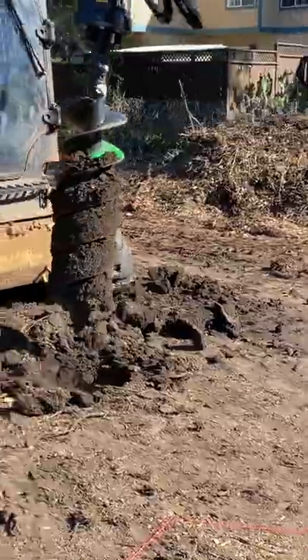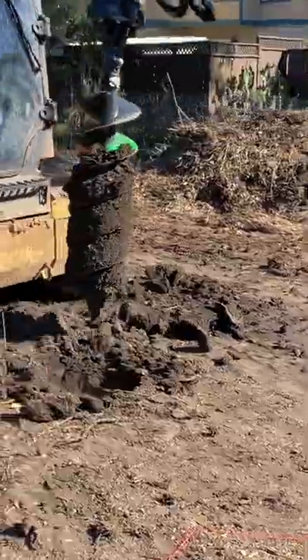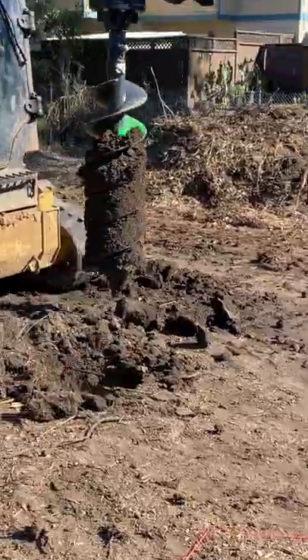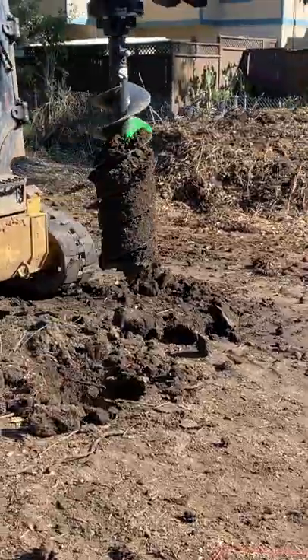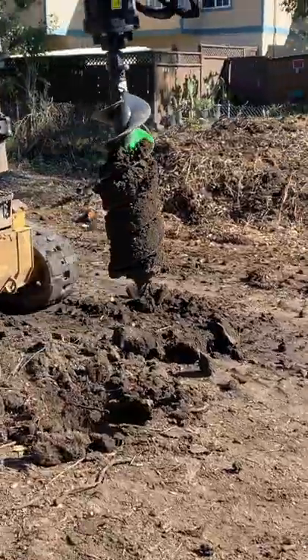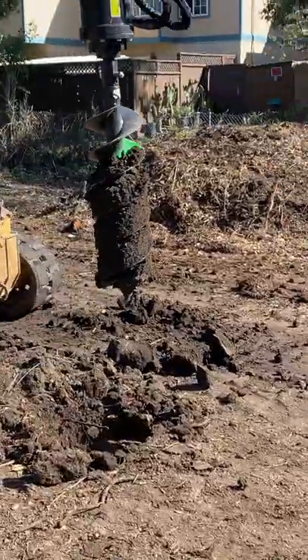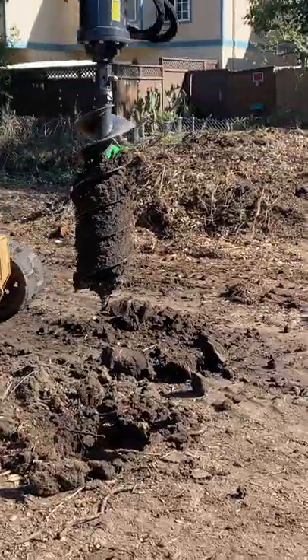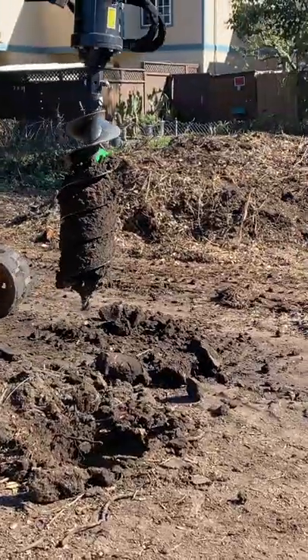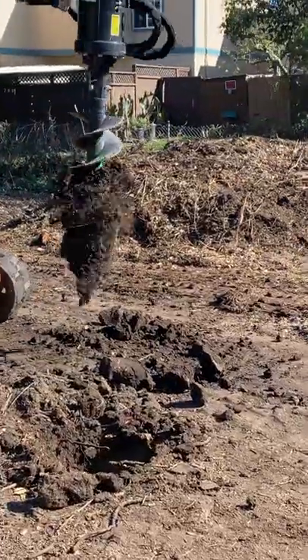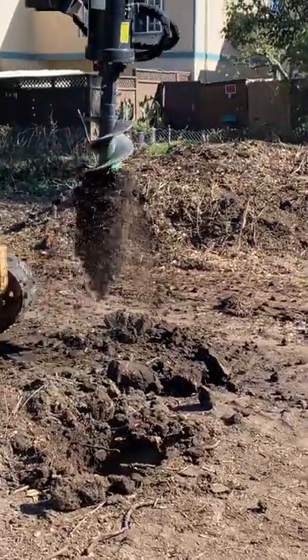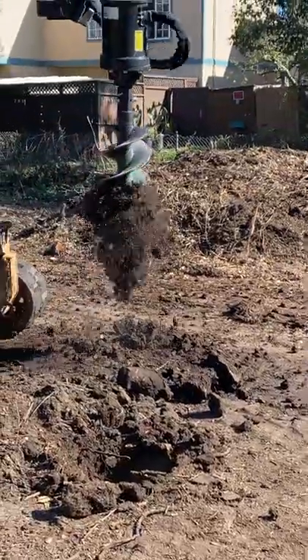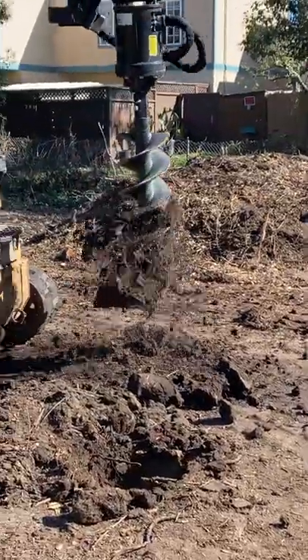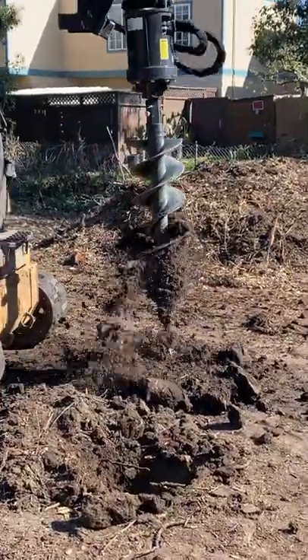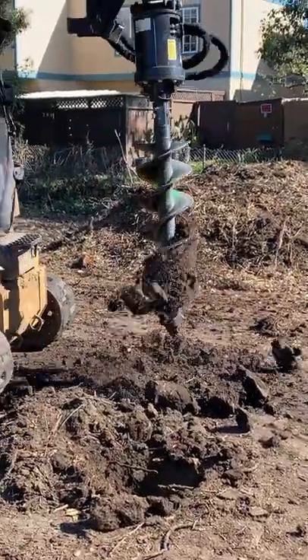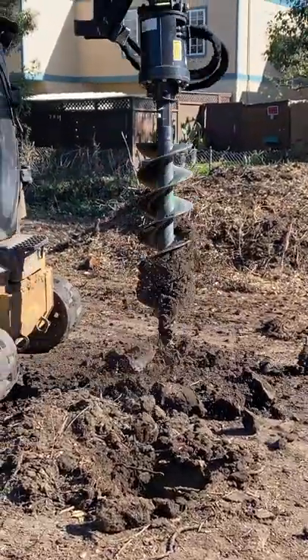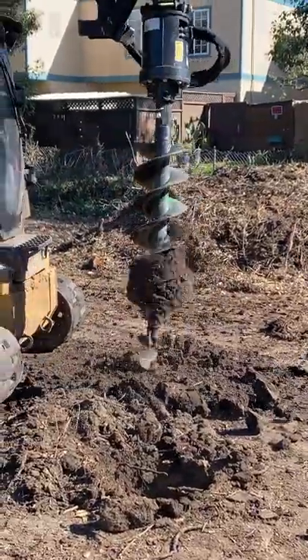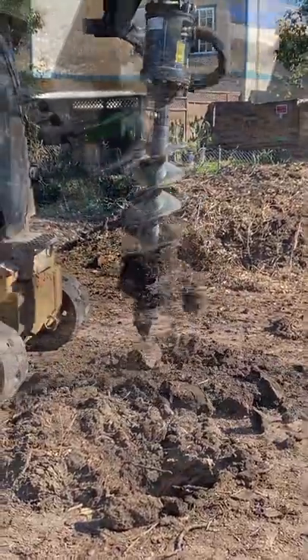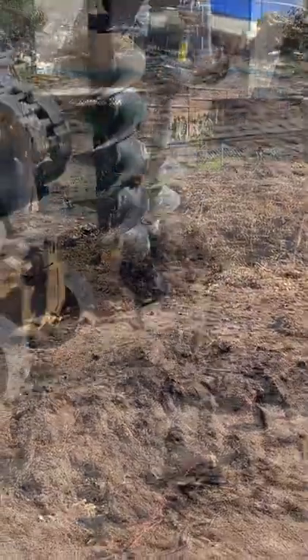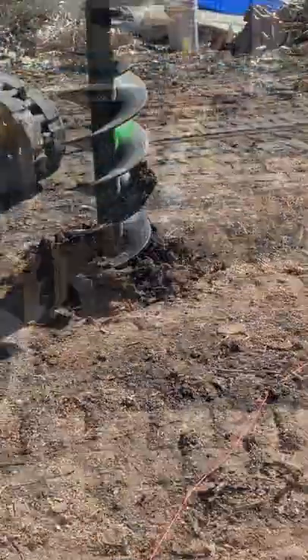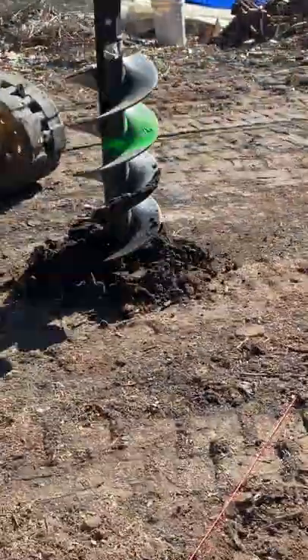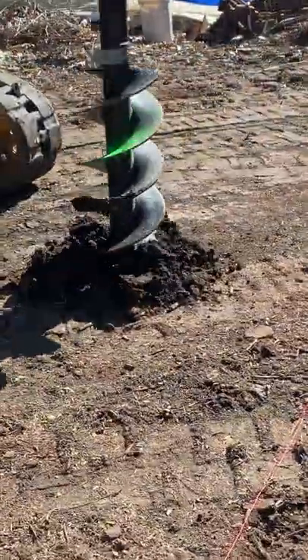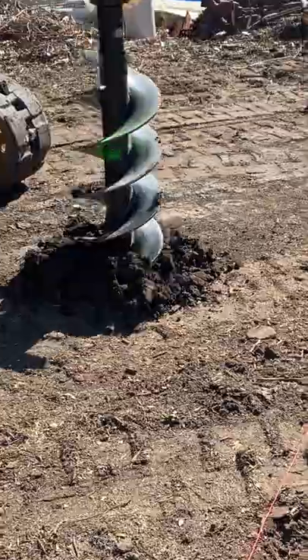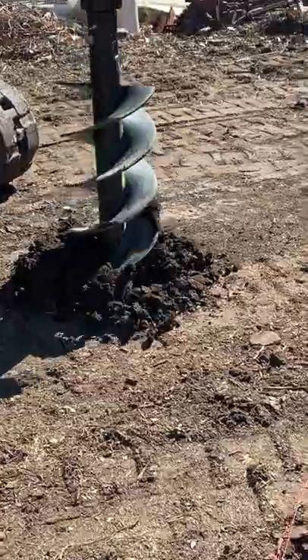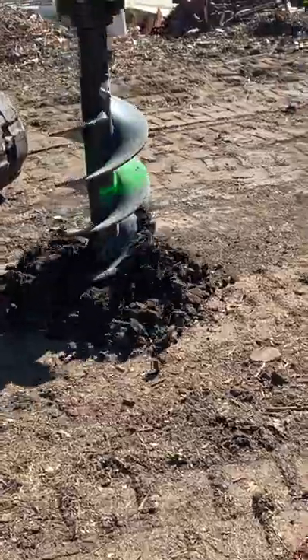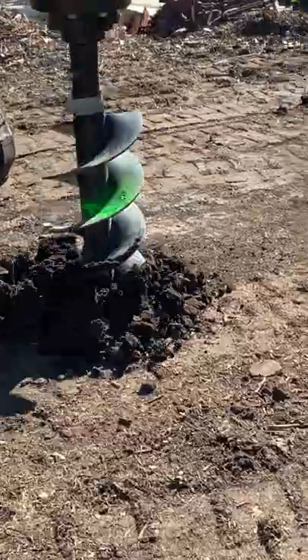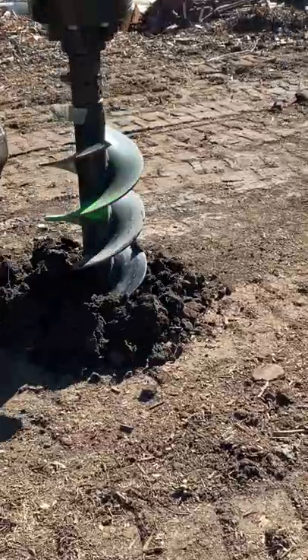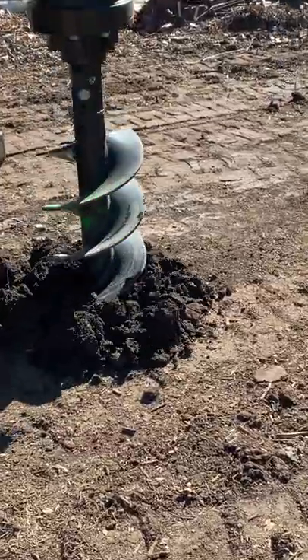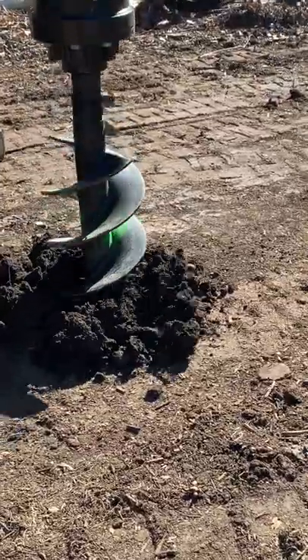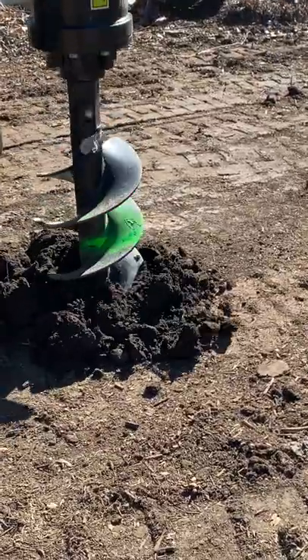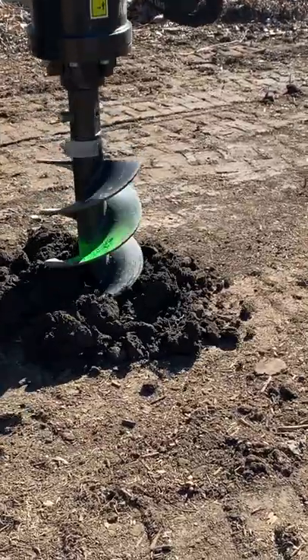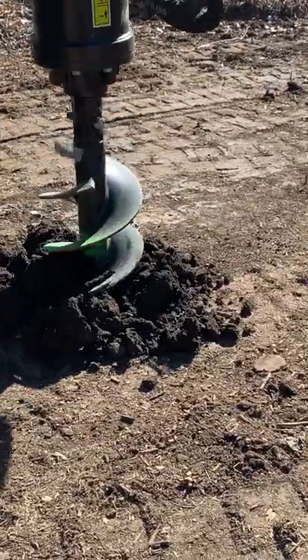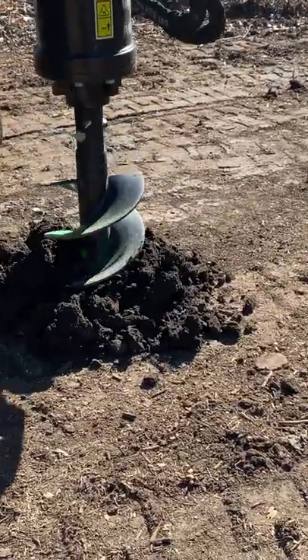Our friend Chase helped with that. He also brought his auger to dig the holes.